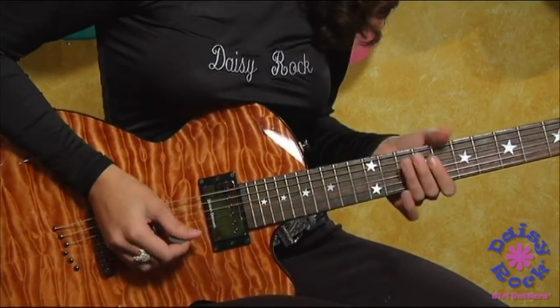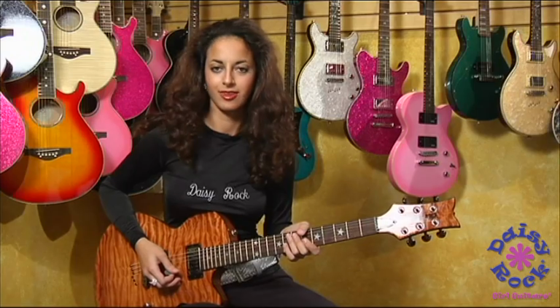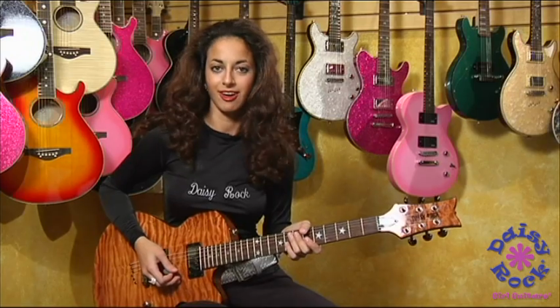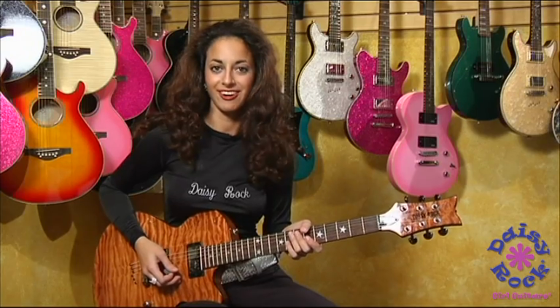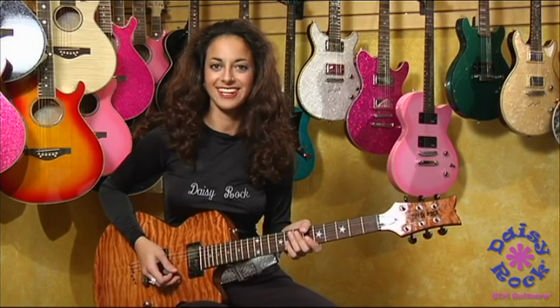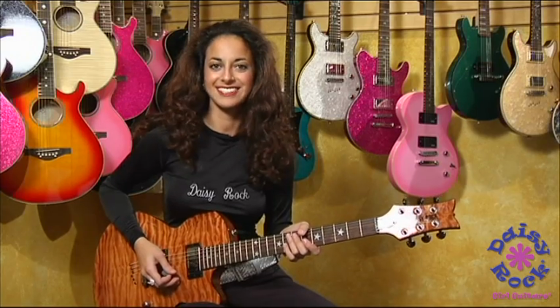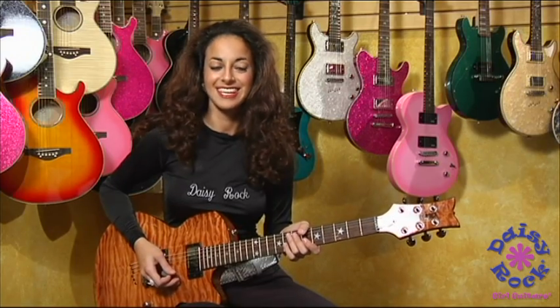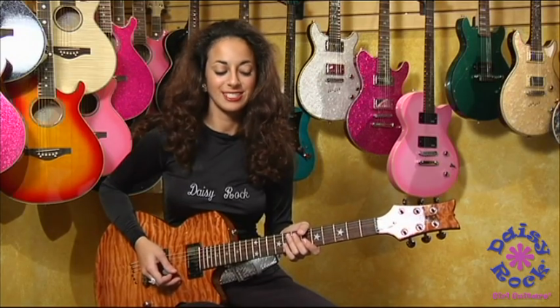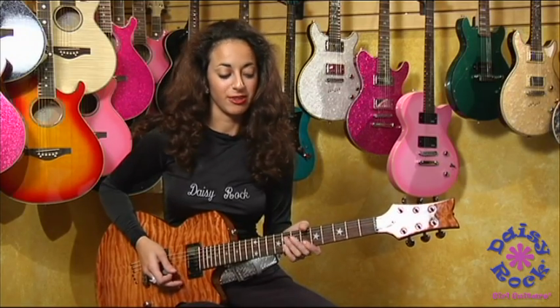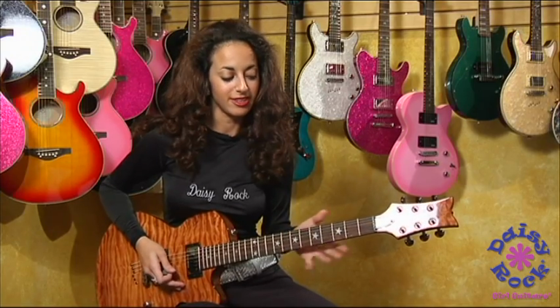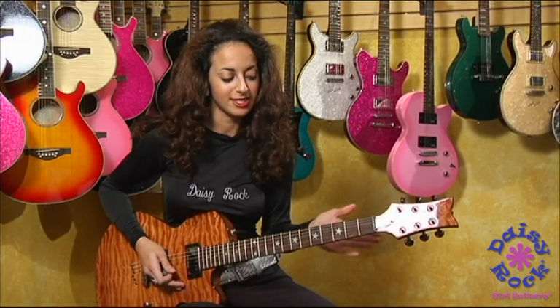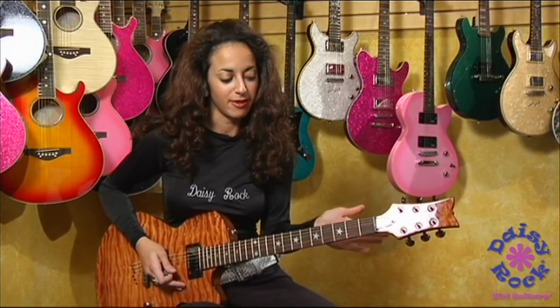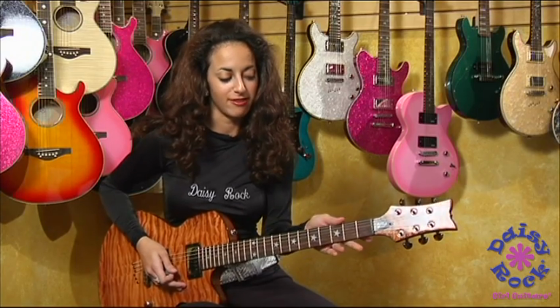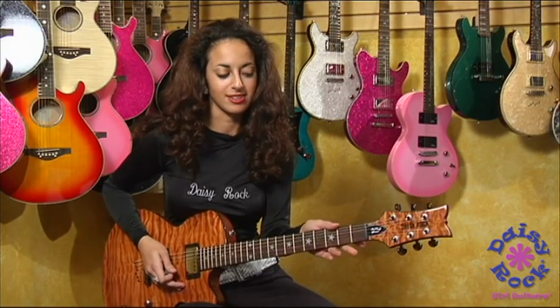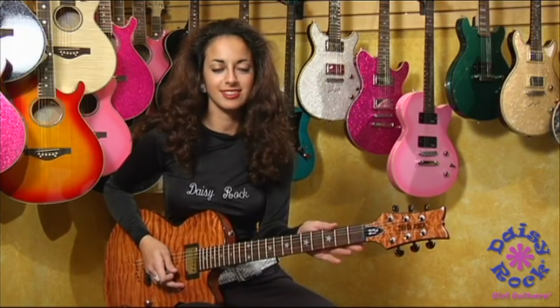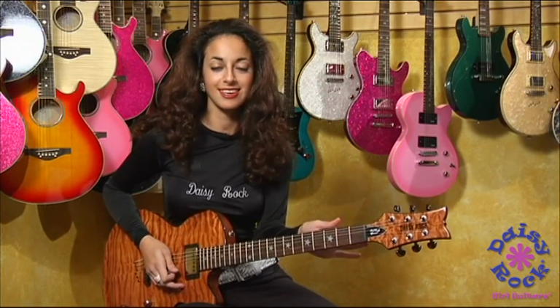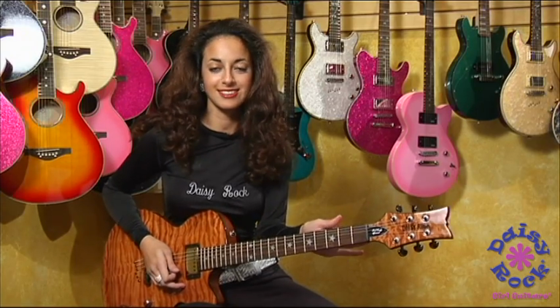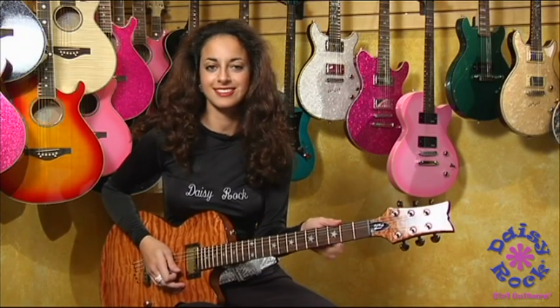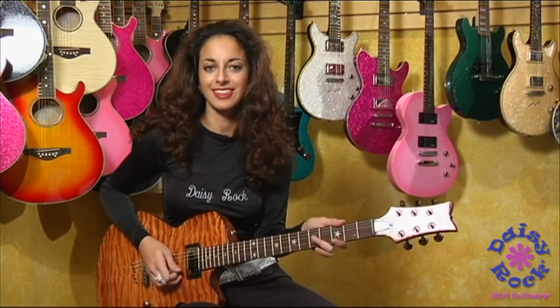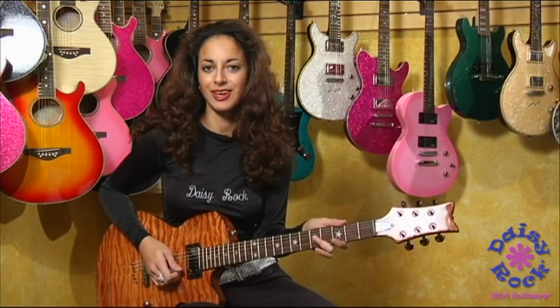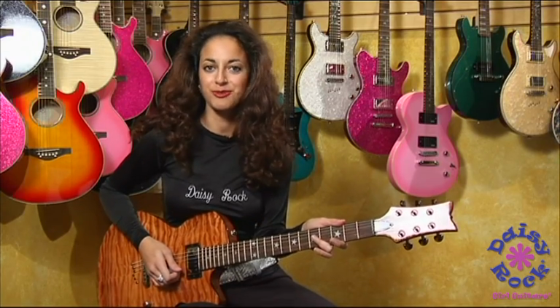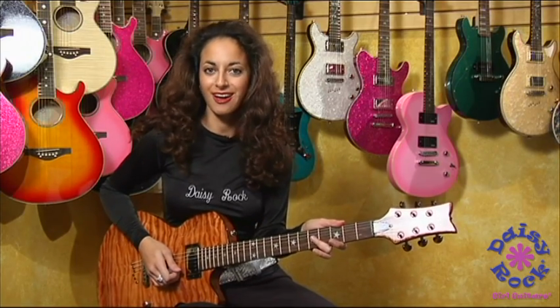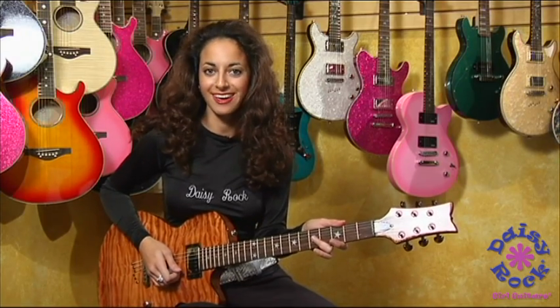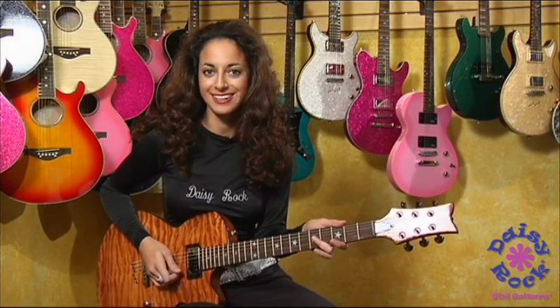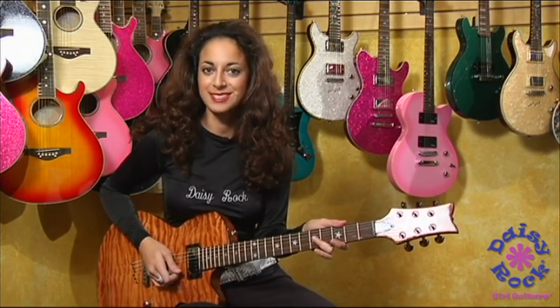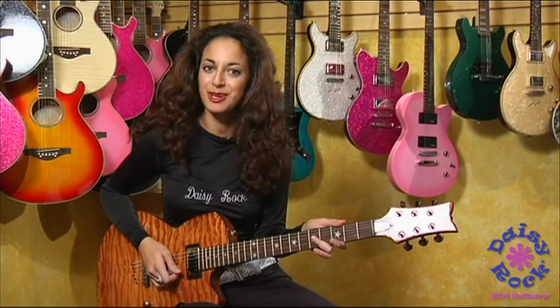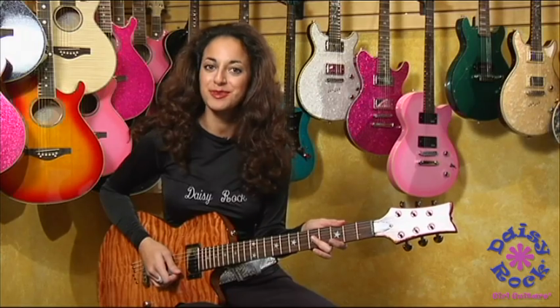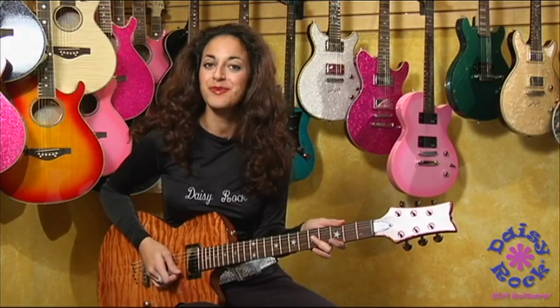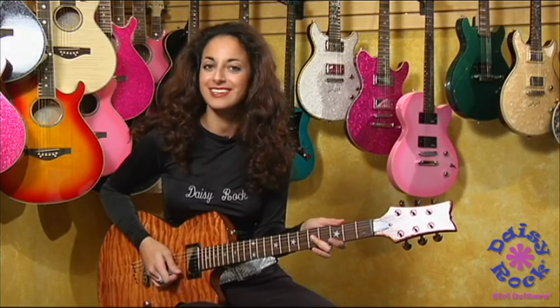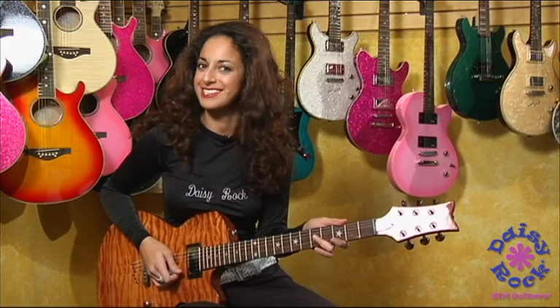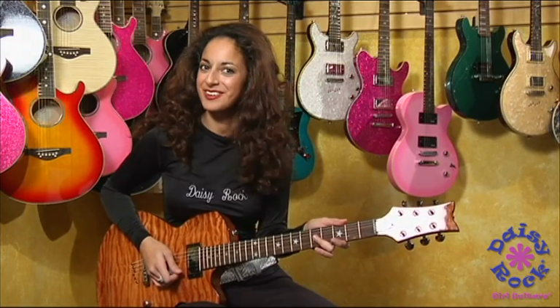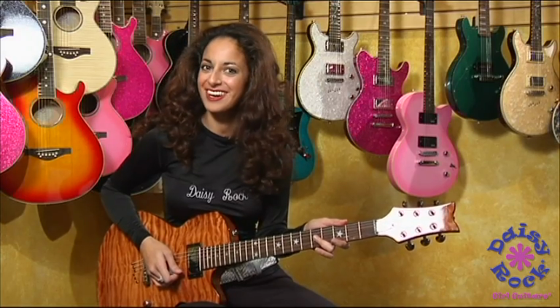All right, so this my friends is the Rock Candy Special by Daisy Rock.